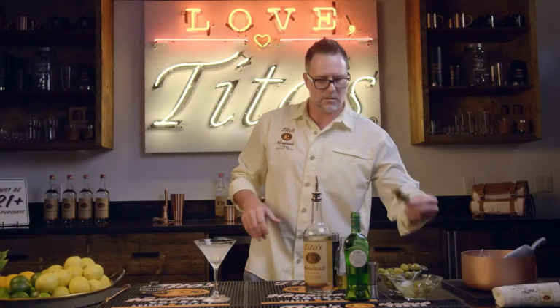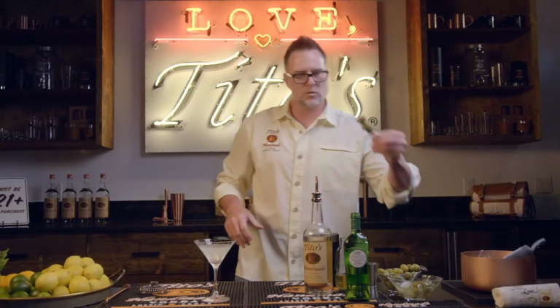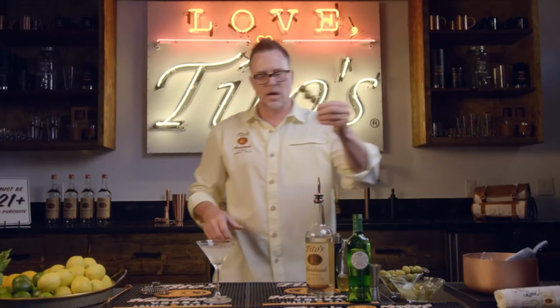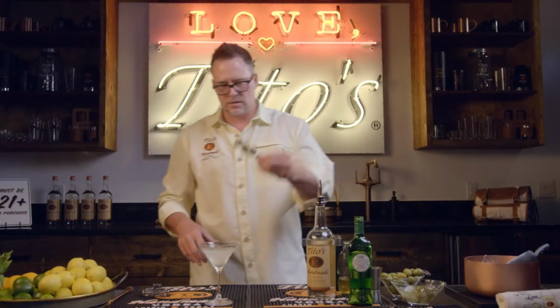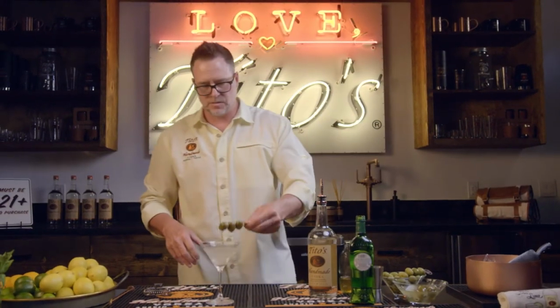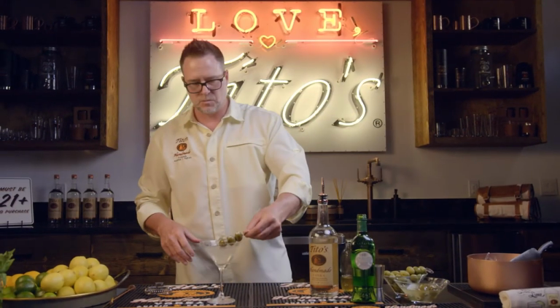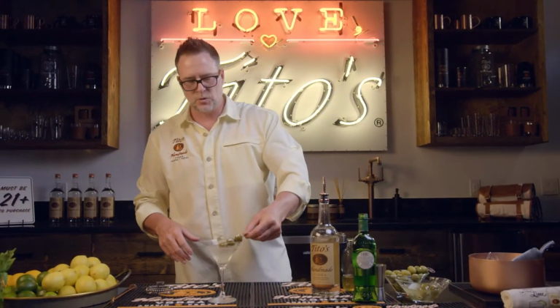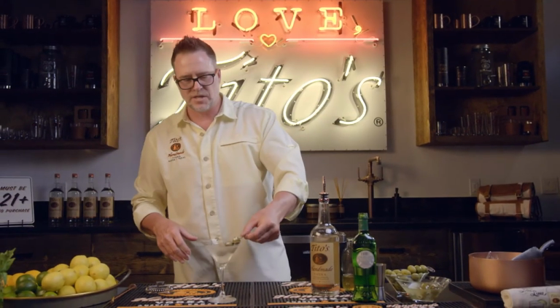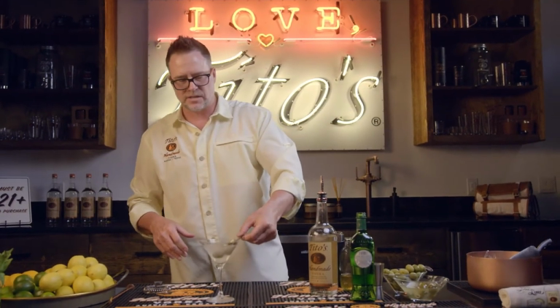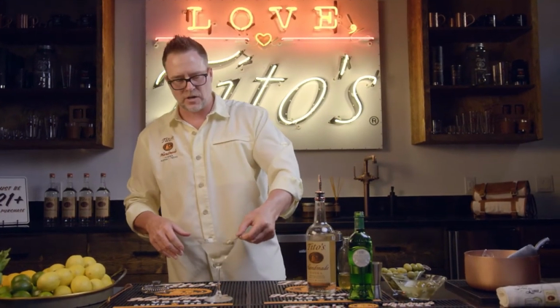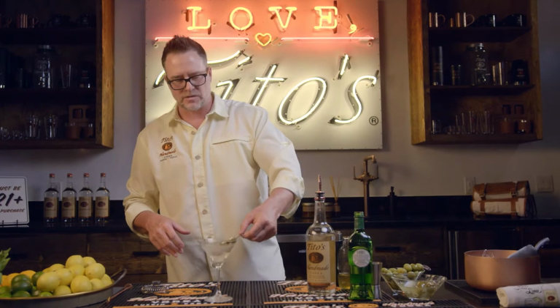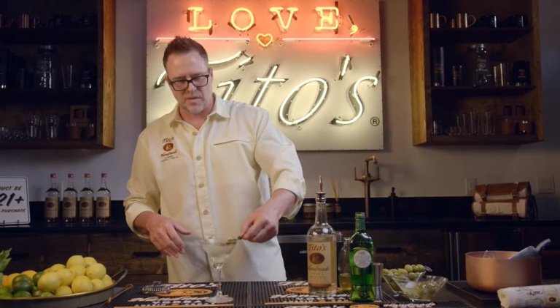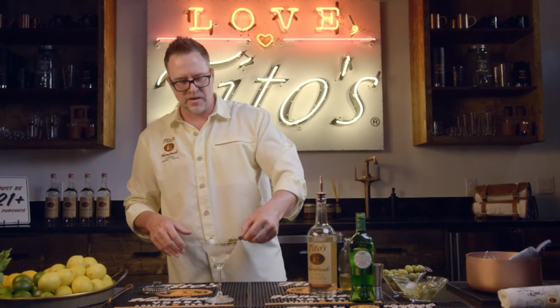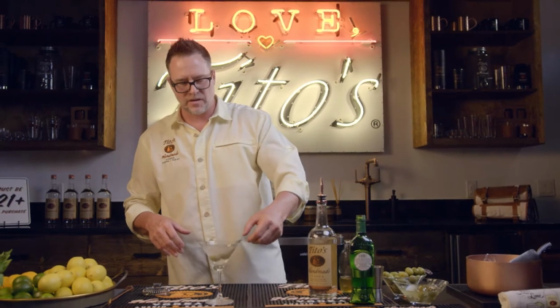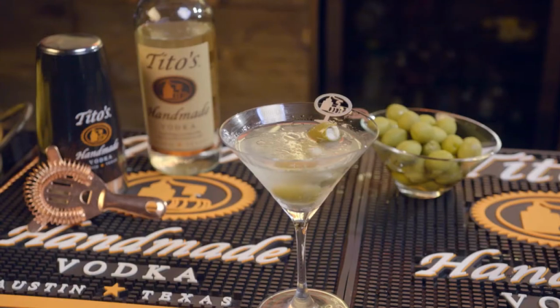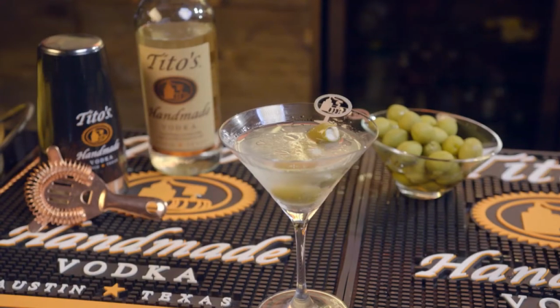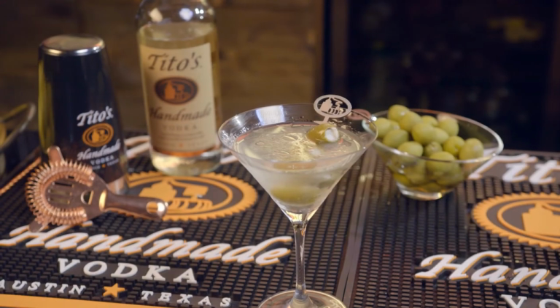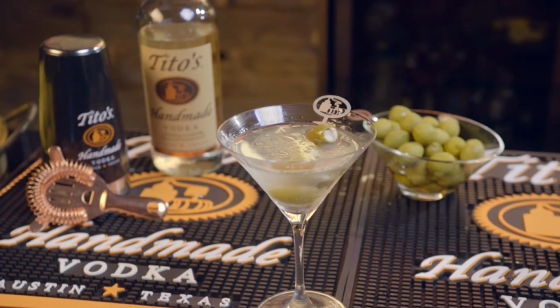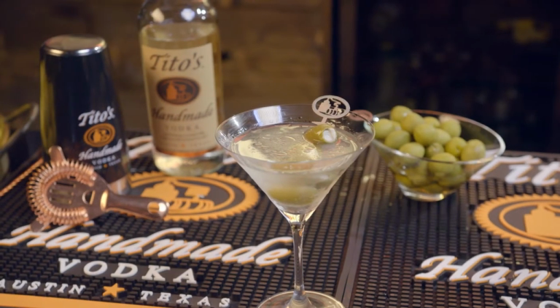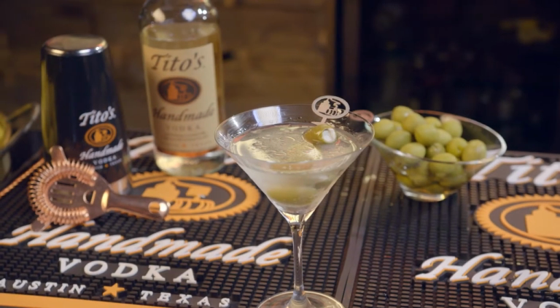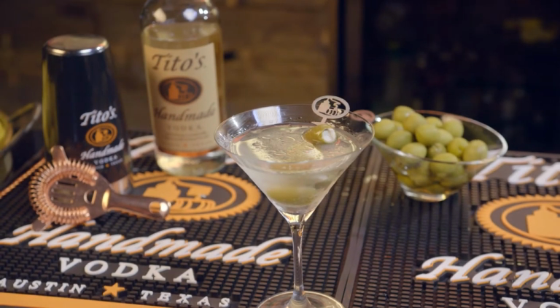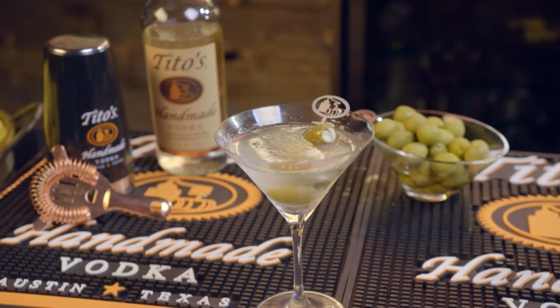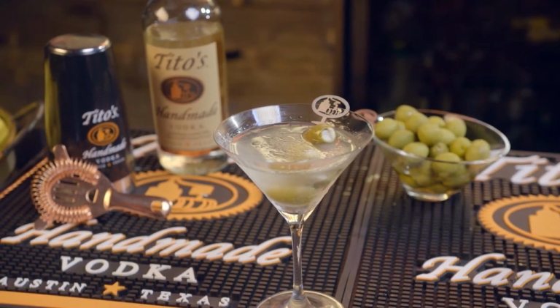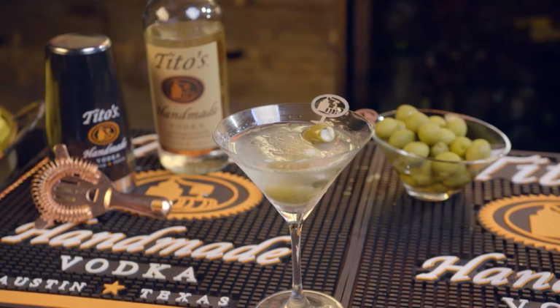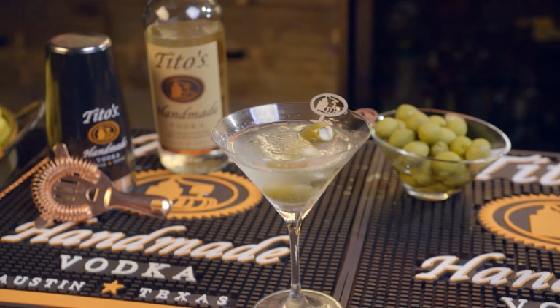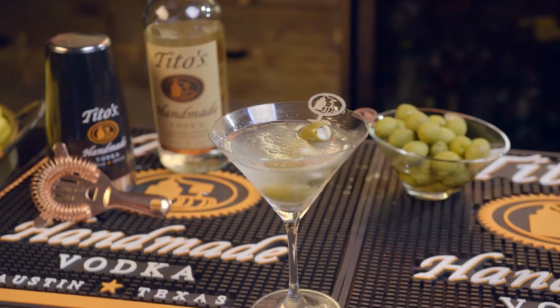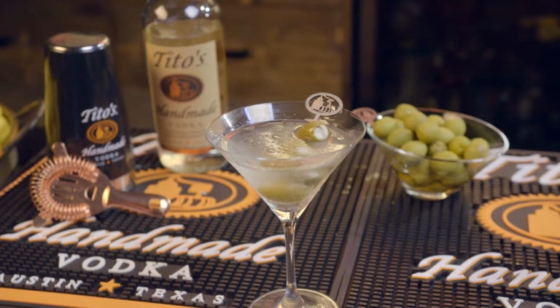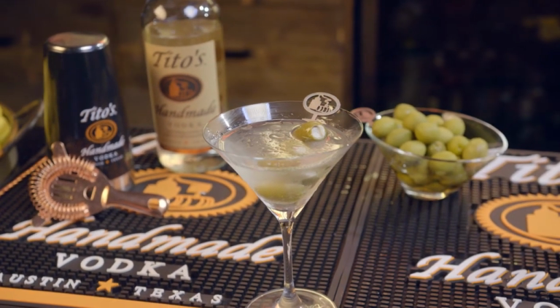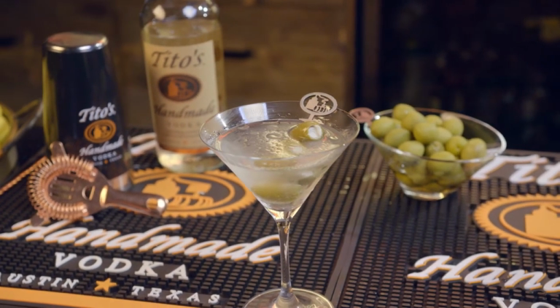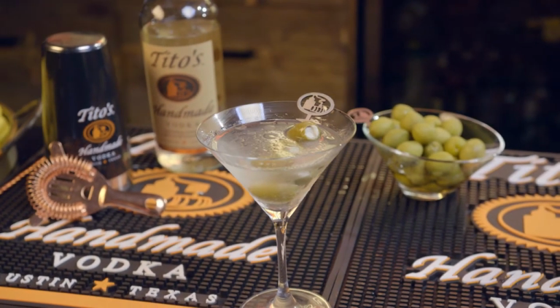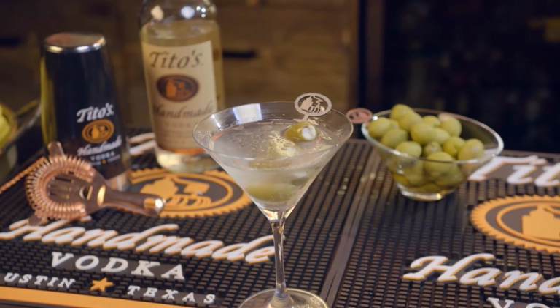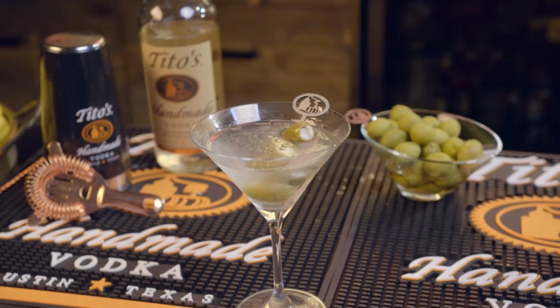Three olives. Blue cheese stuffed olives is my favorite. But that's how you make a slightly dirty, slightly dry Tito's Martini.